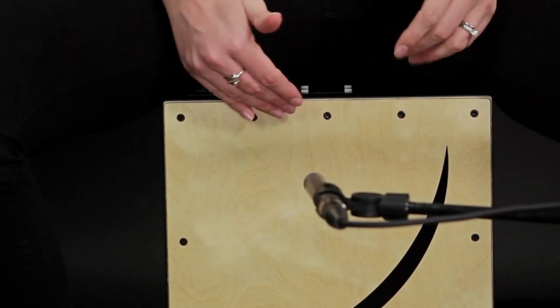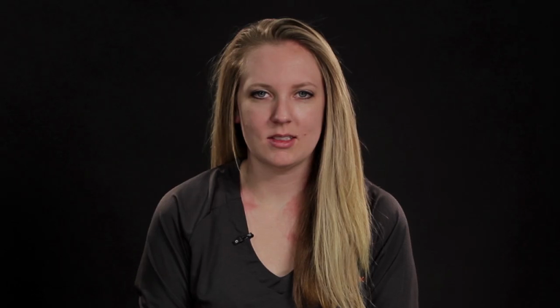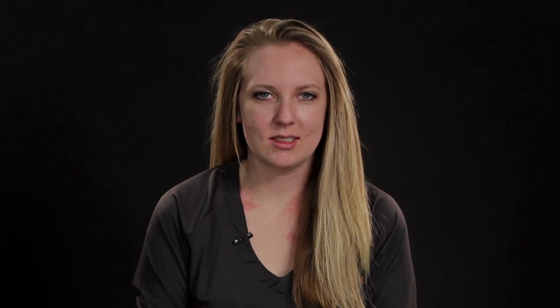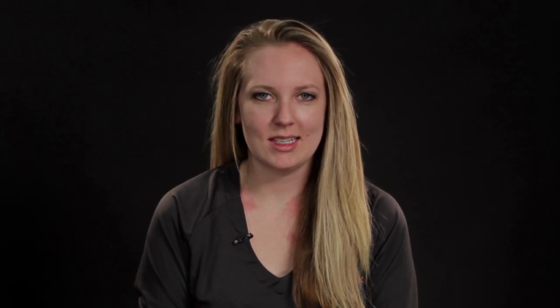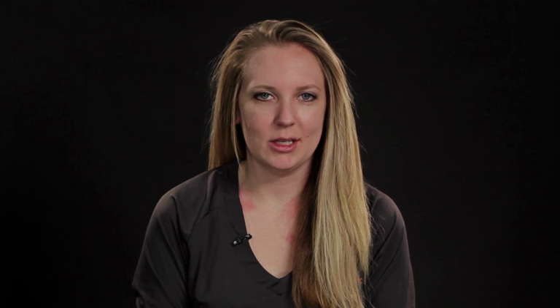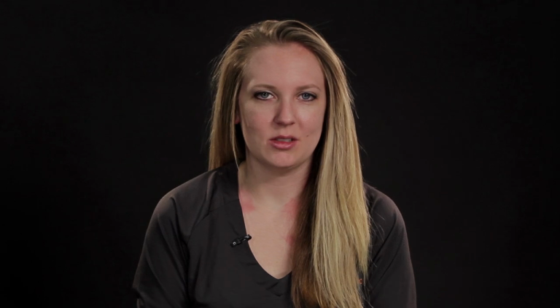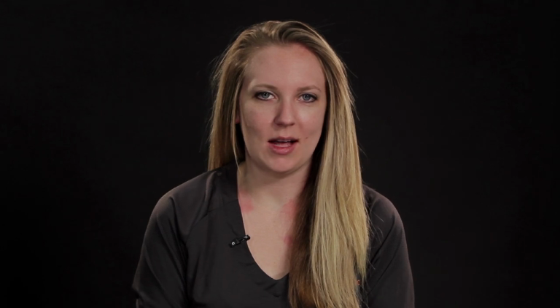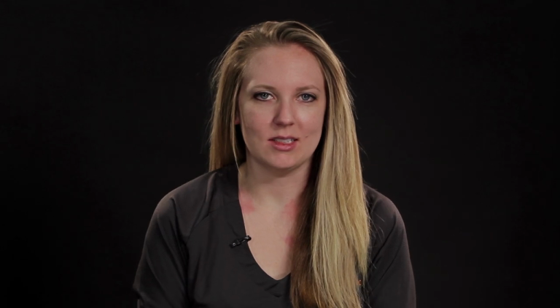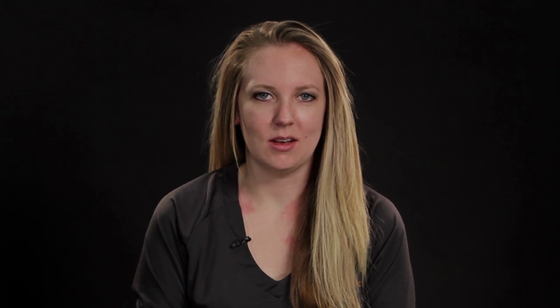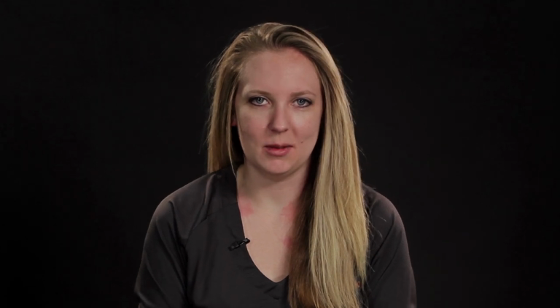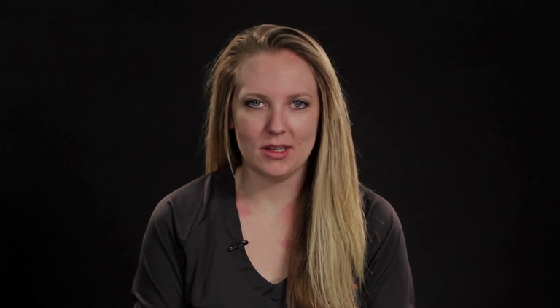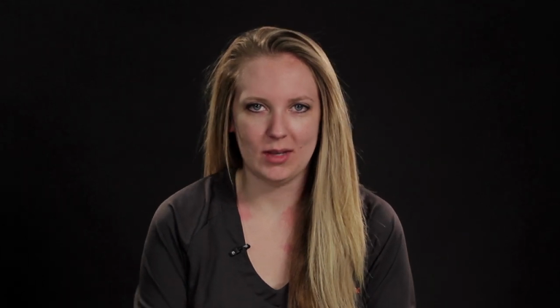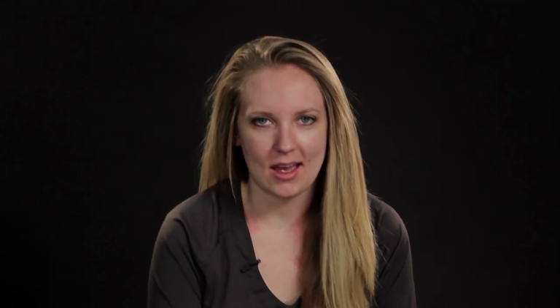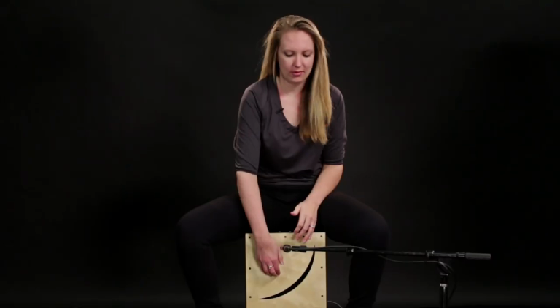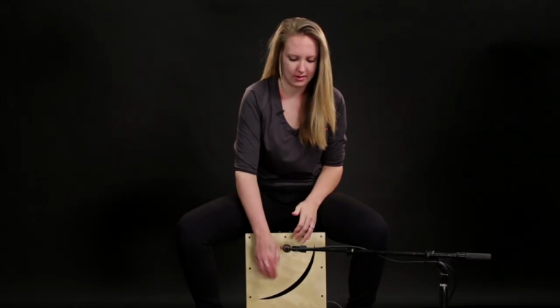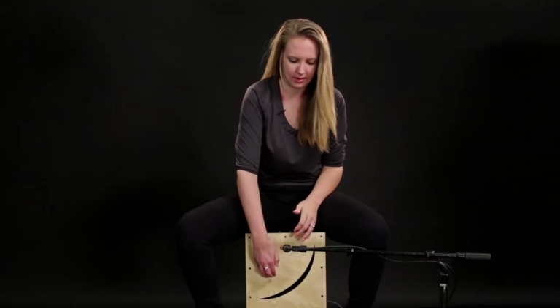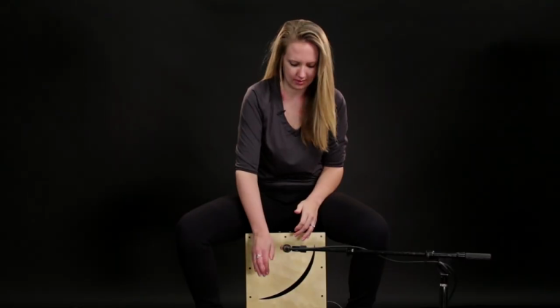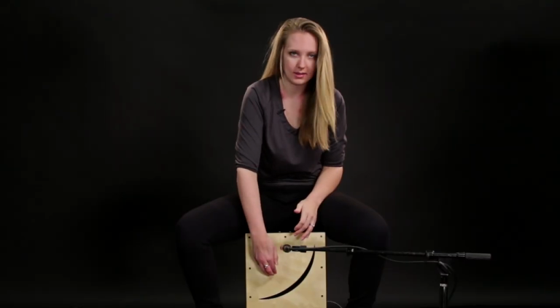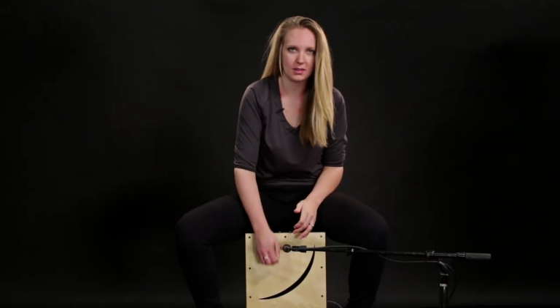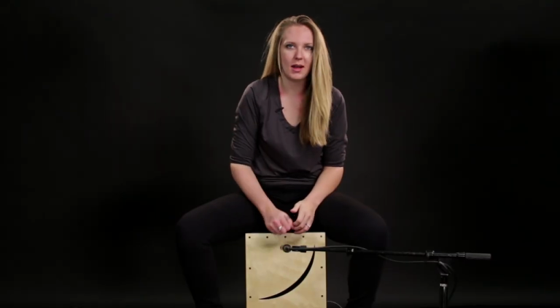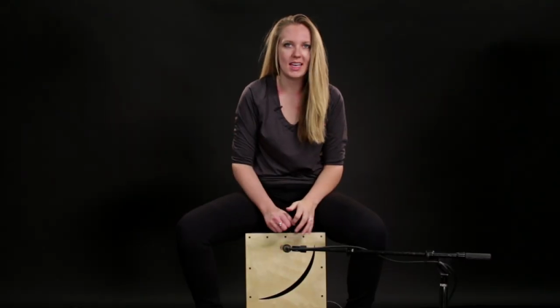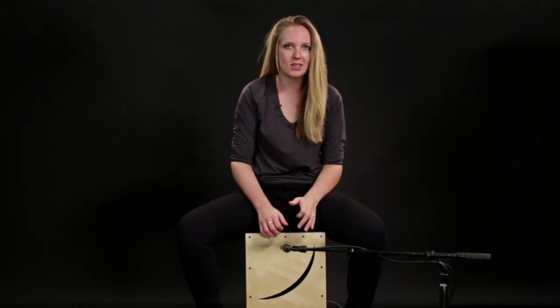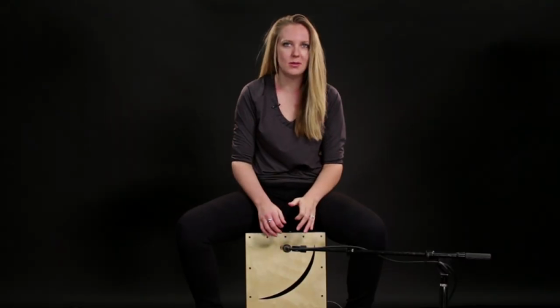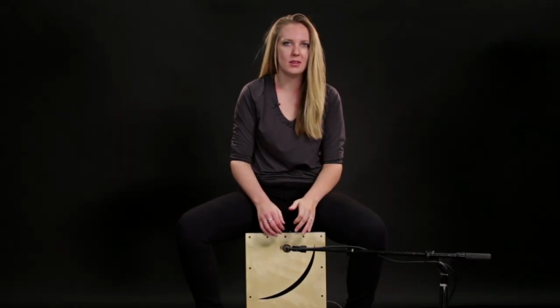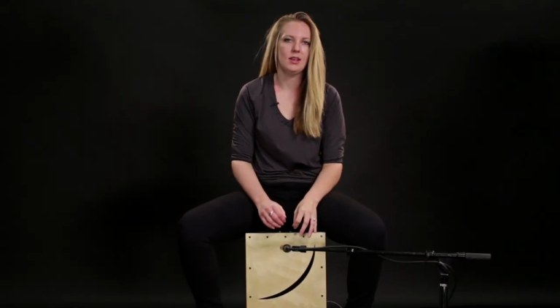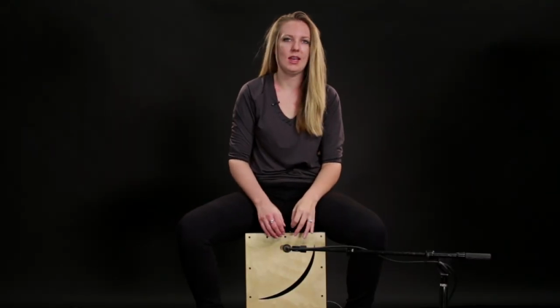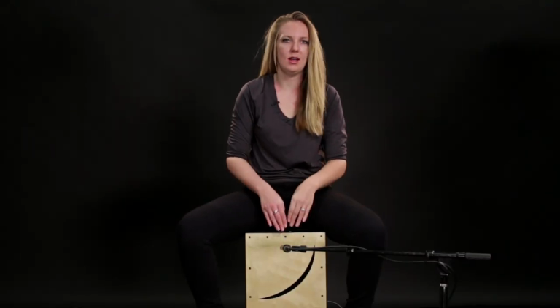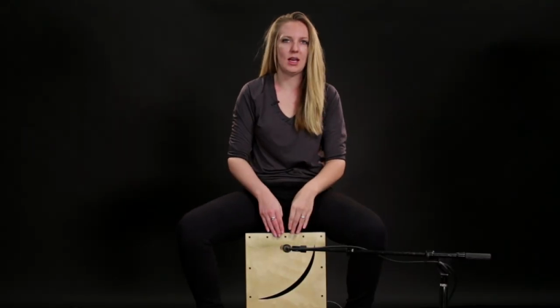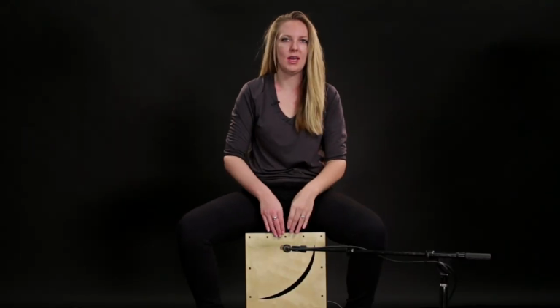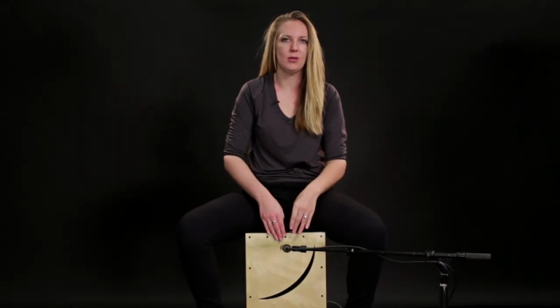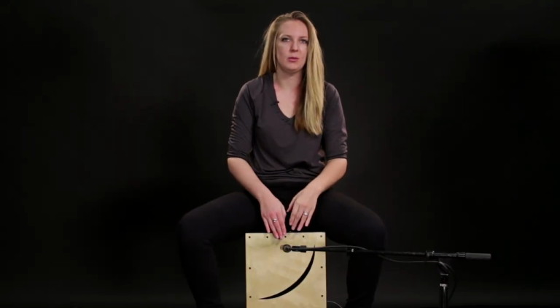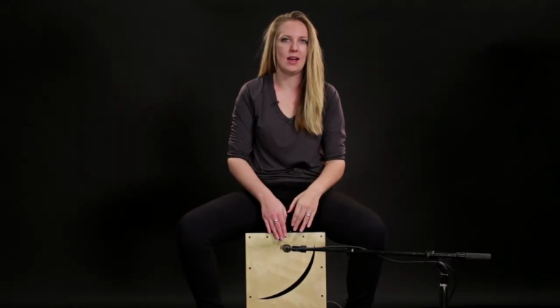This next kit layers timbales. On the bass we have the timbales head sound, and on top we have a rimshot.